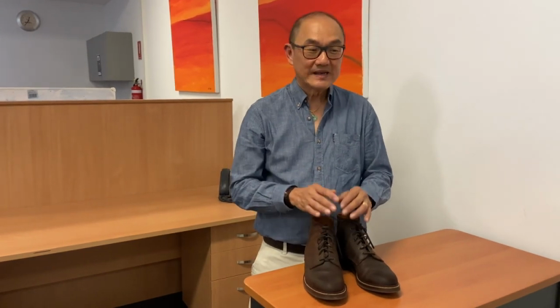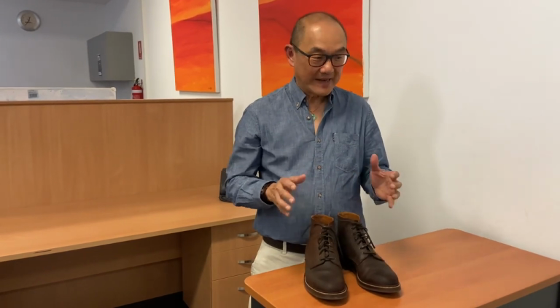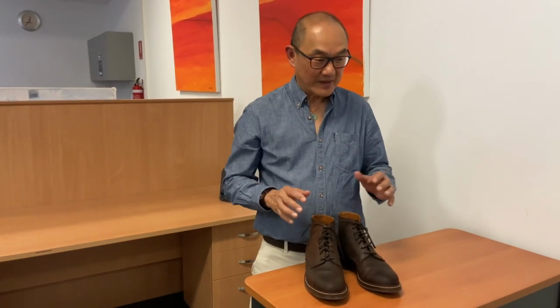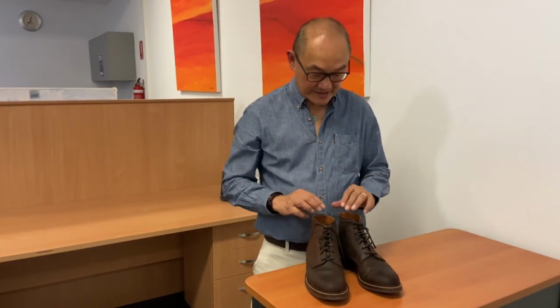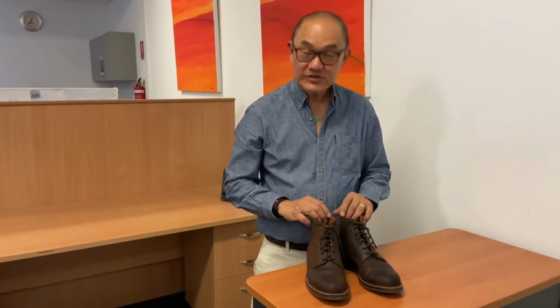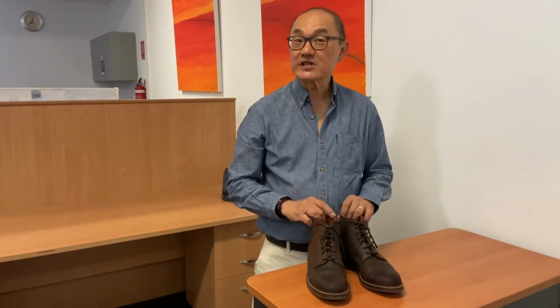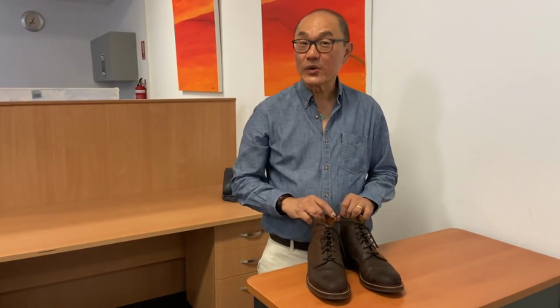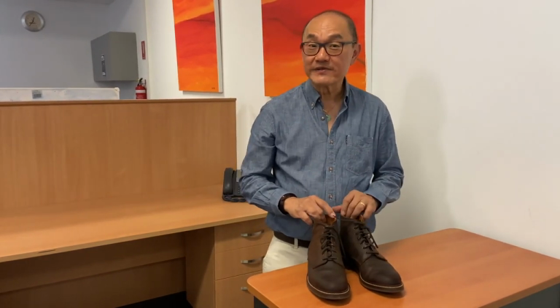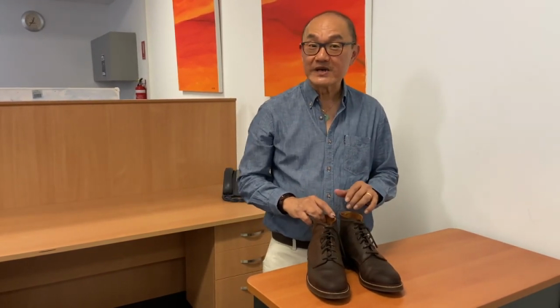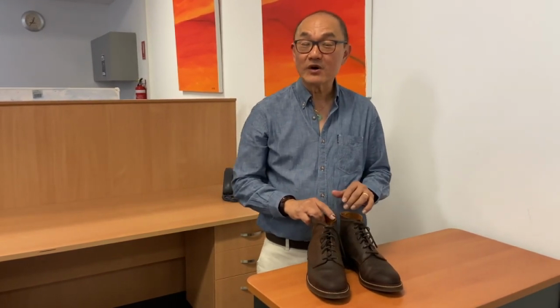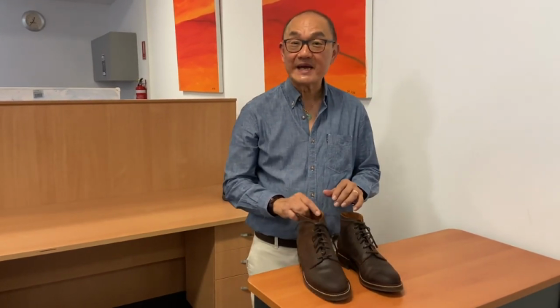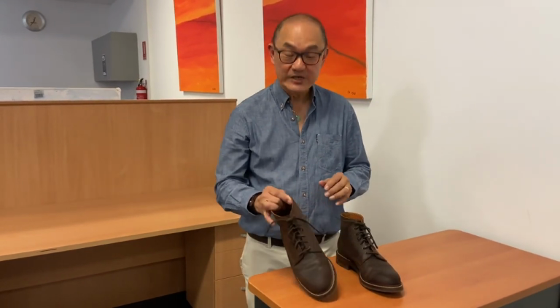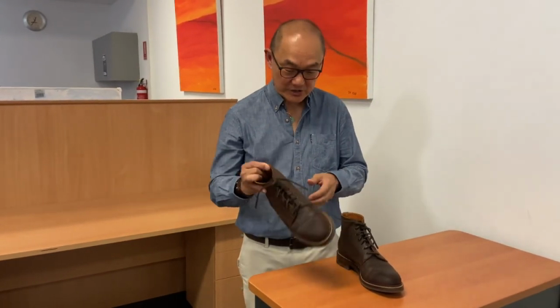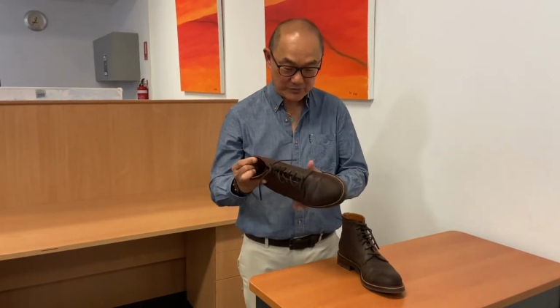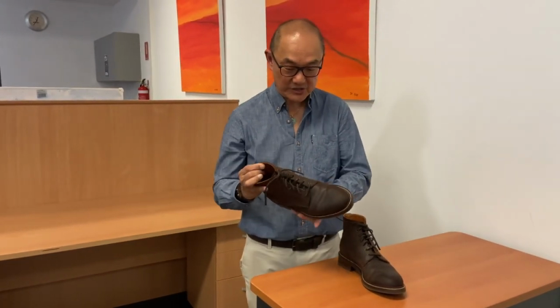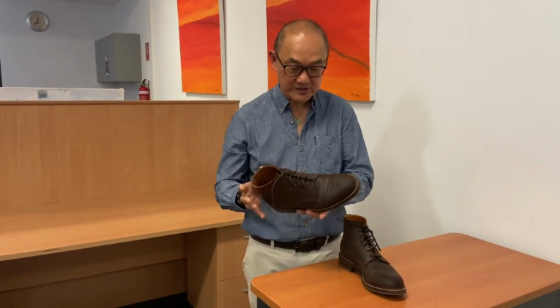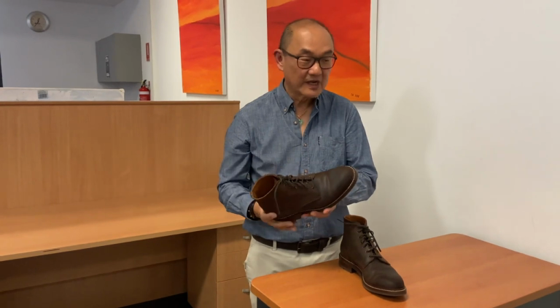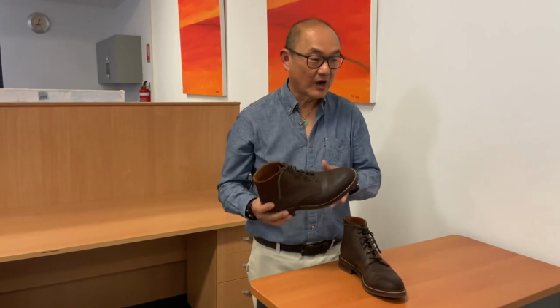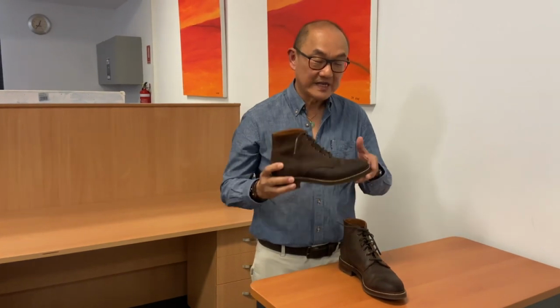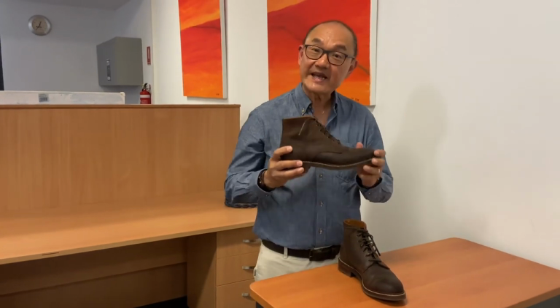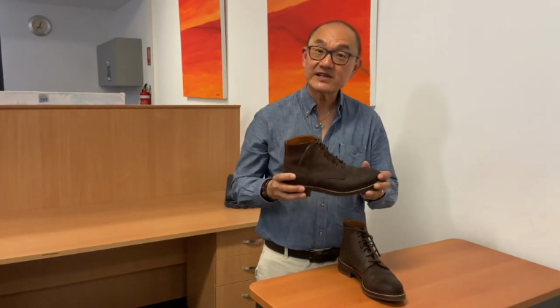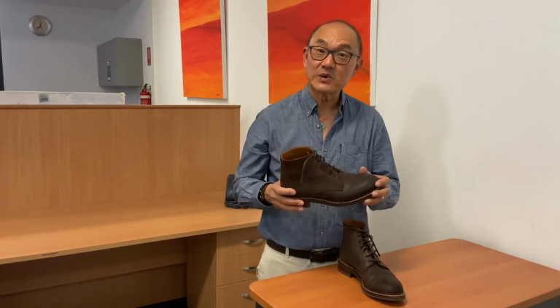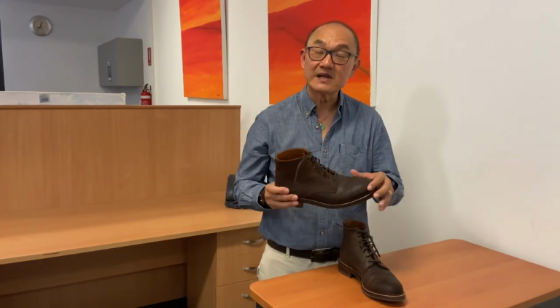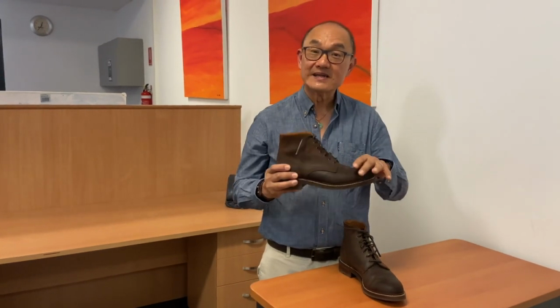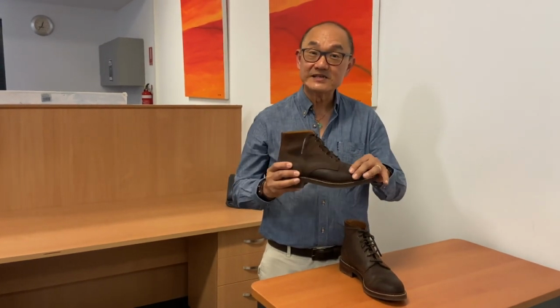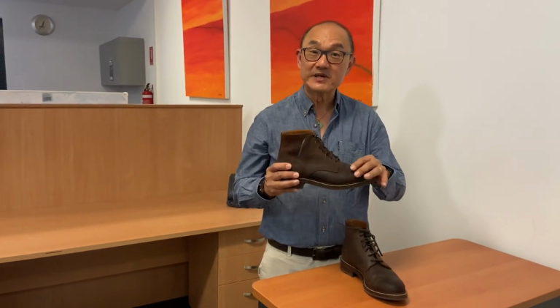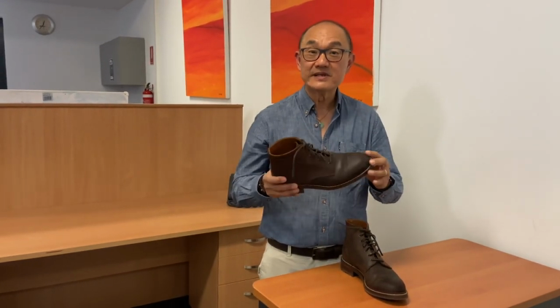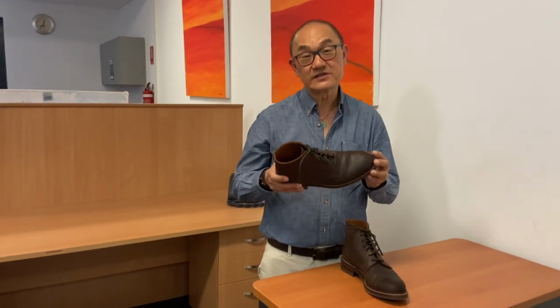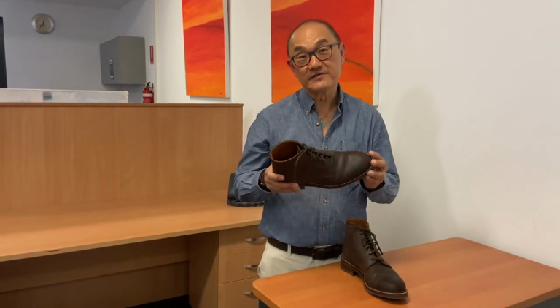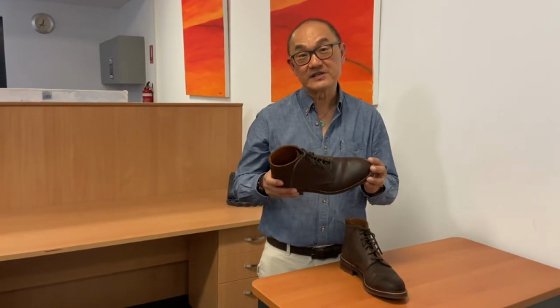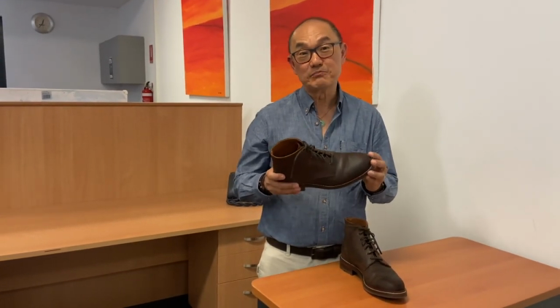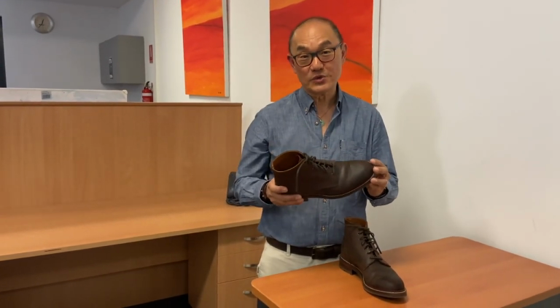This is just a quick video on my initial impressions of the Caswell Lisbon Service Boot.